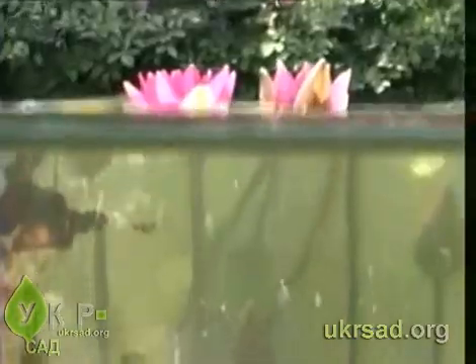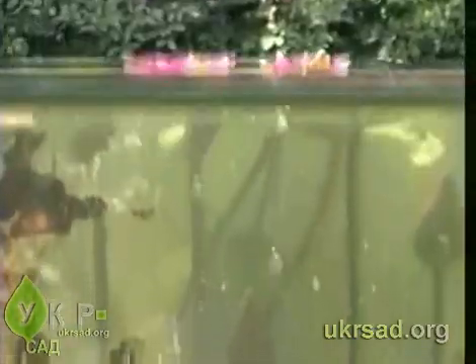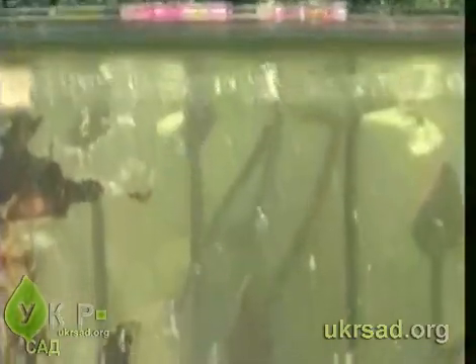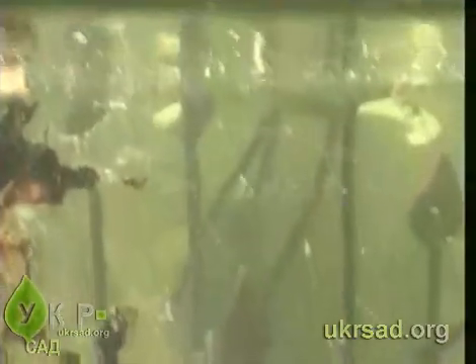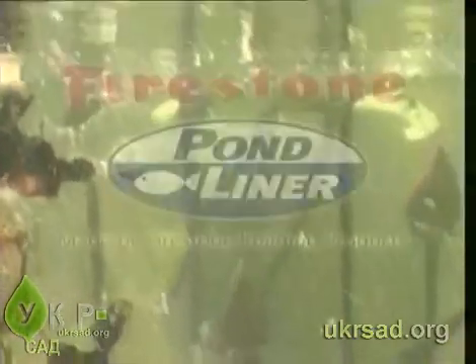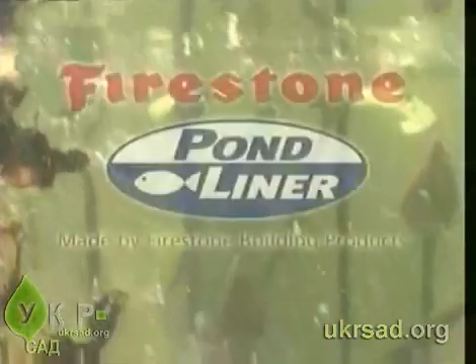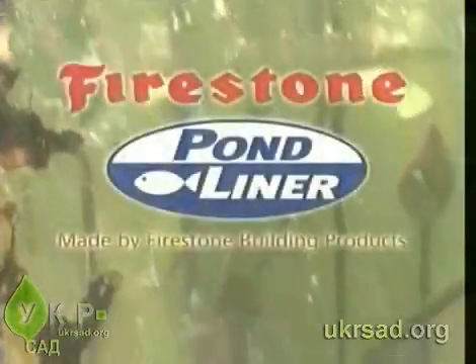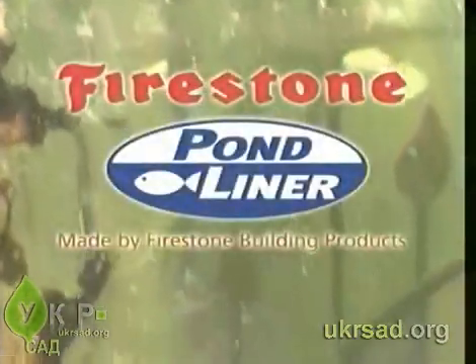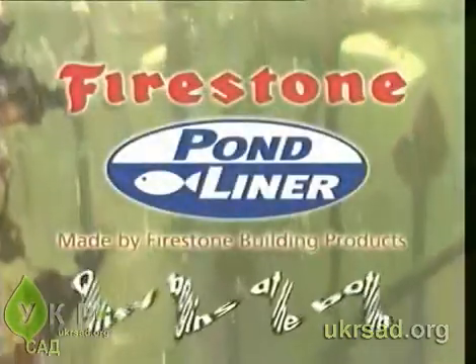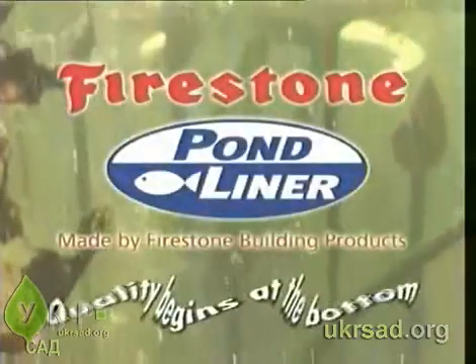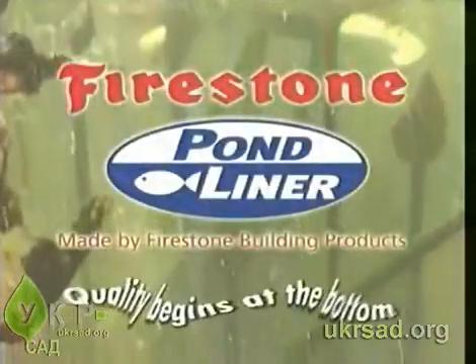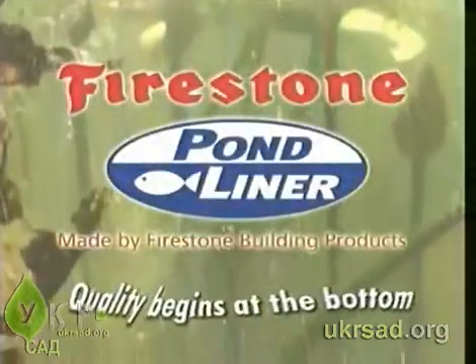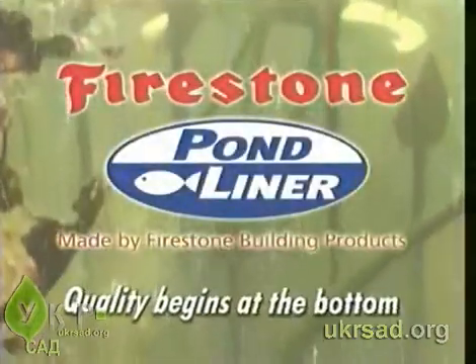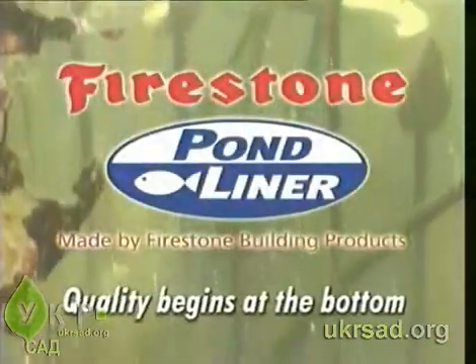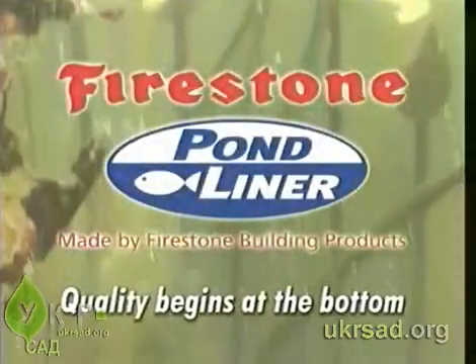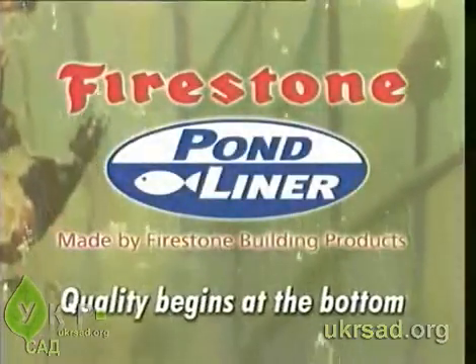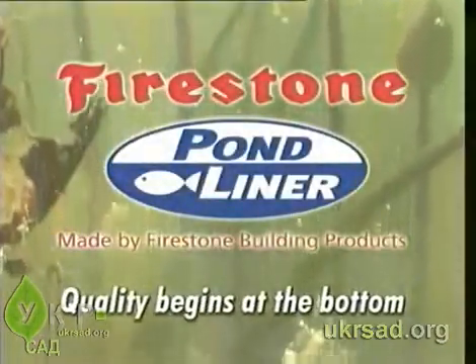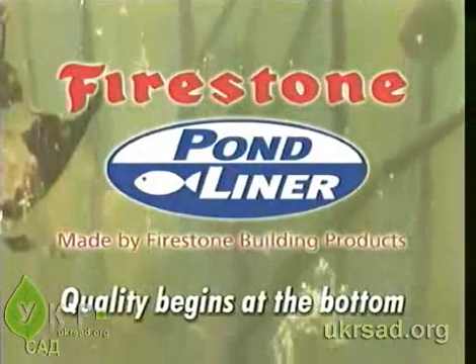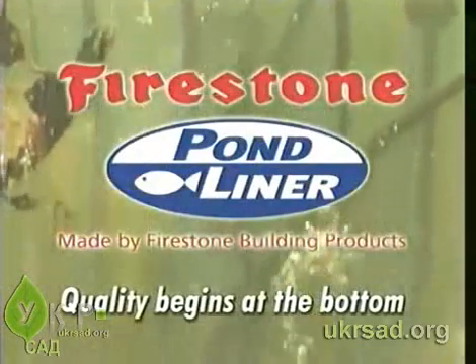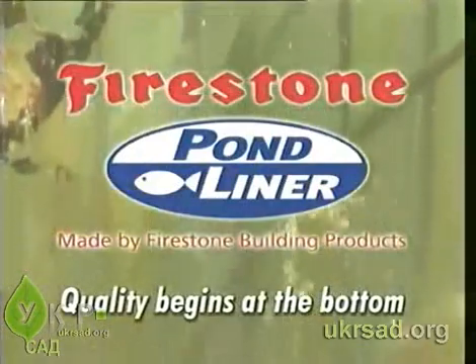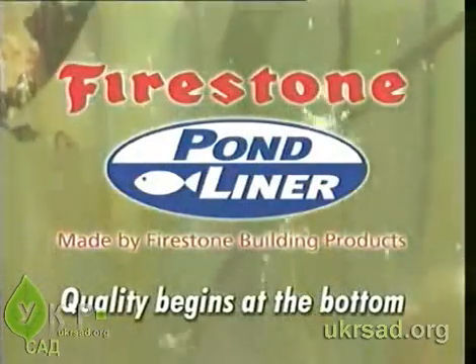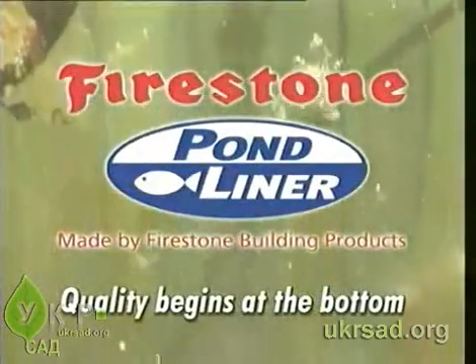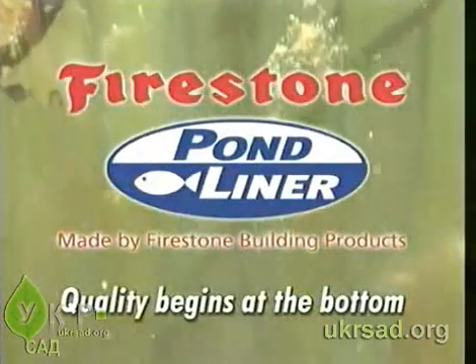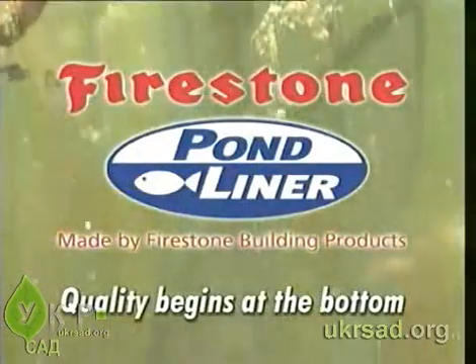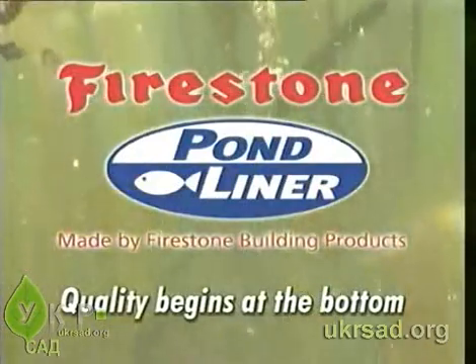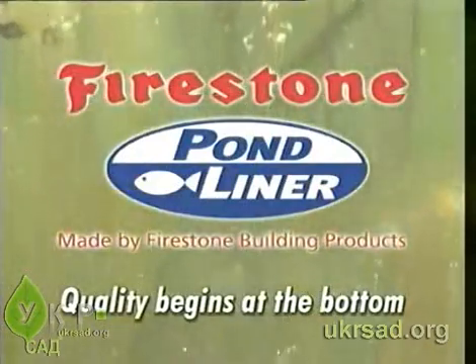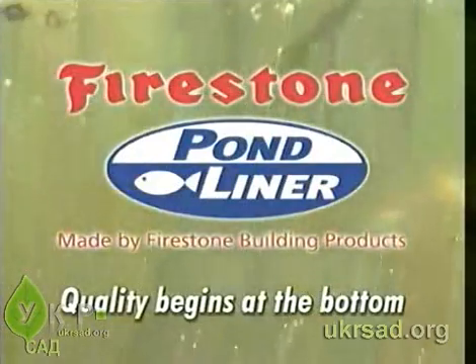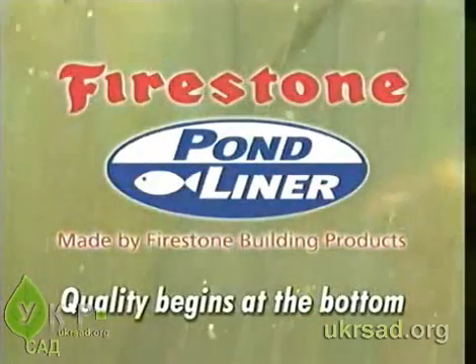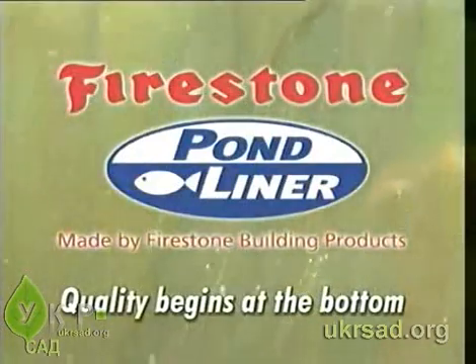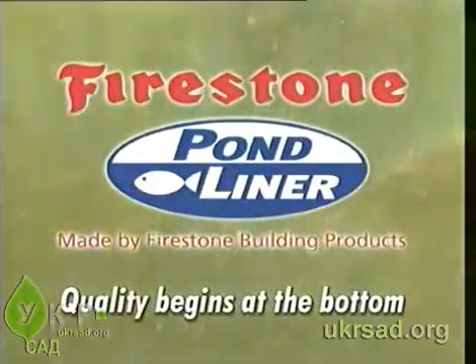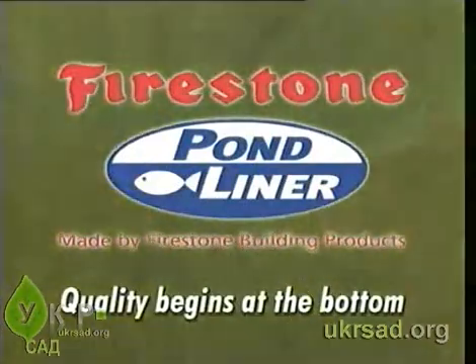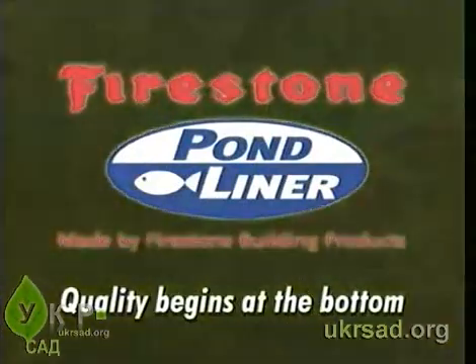Firestone Pond Liner. Quality begins at the bottom.